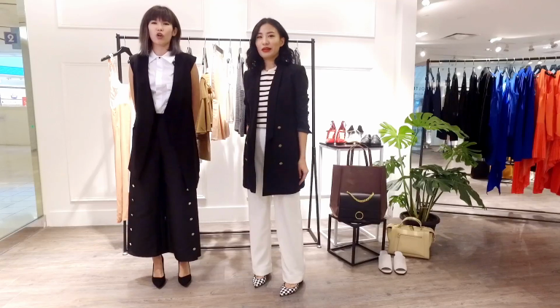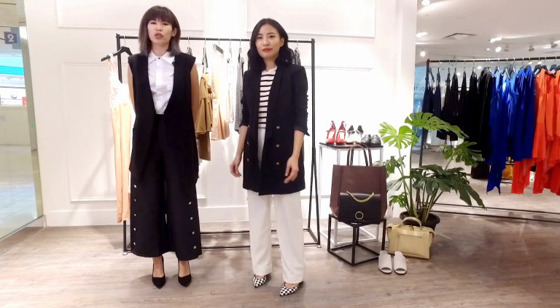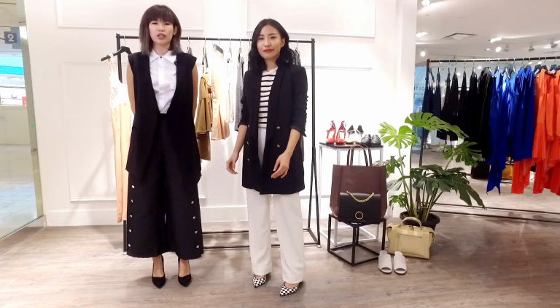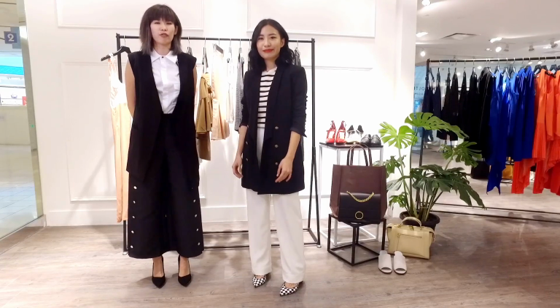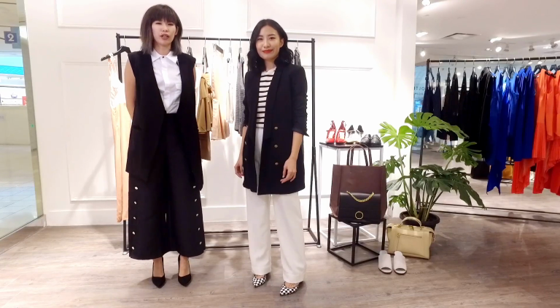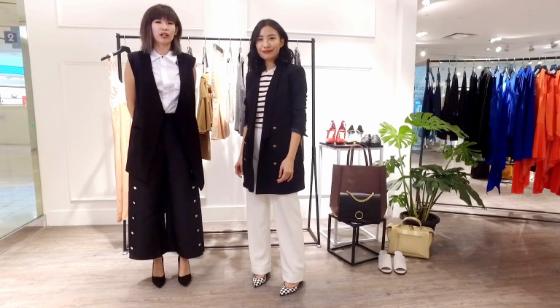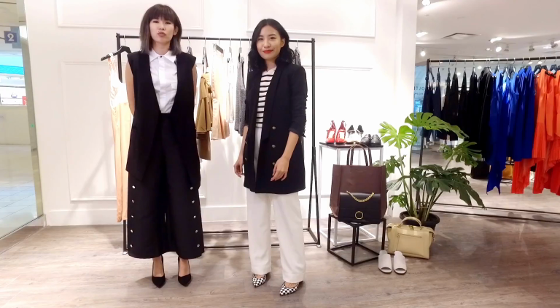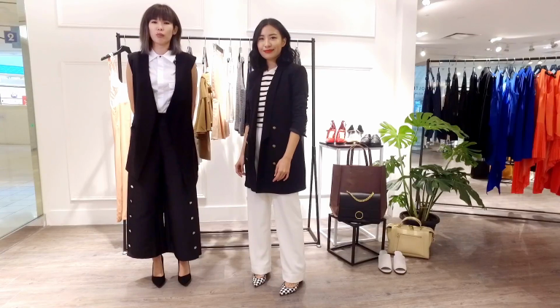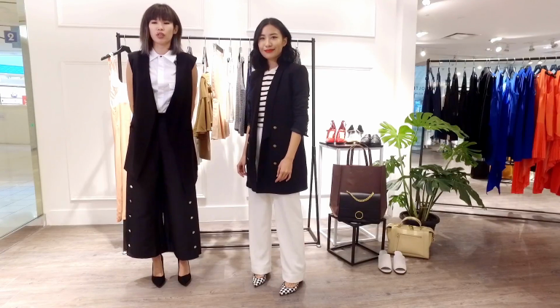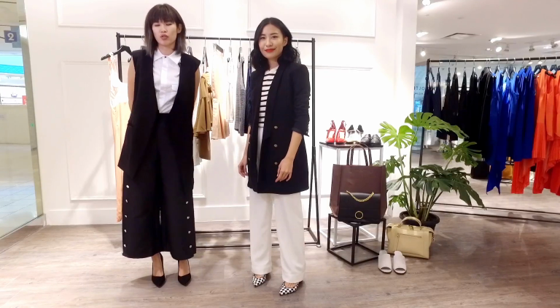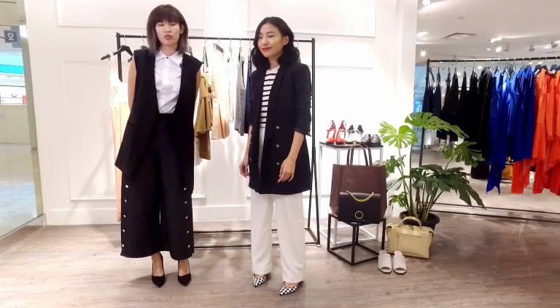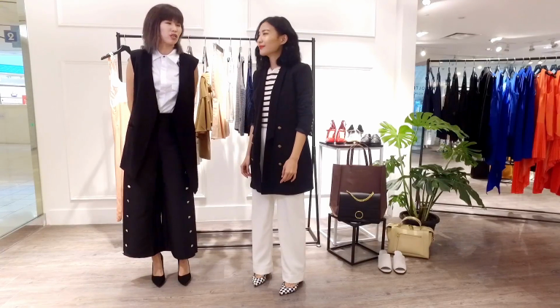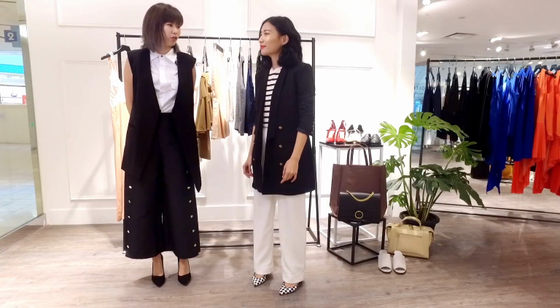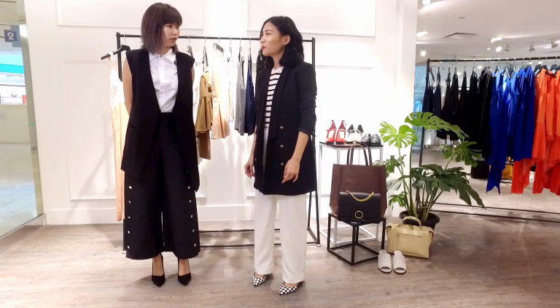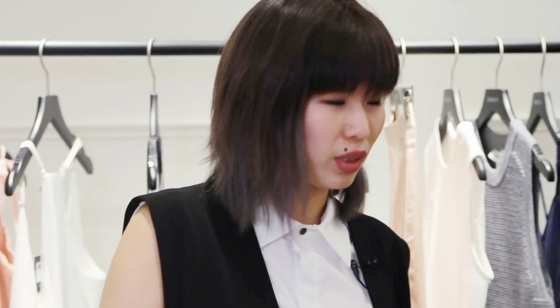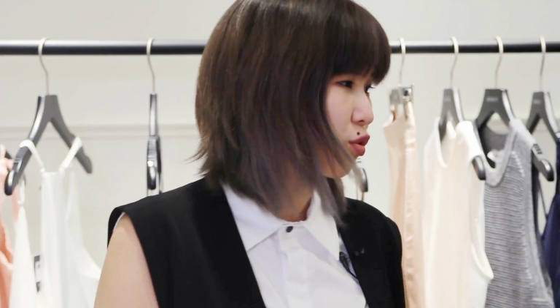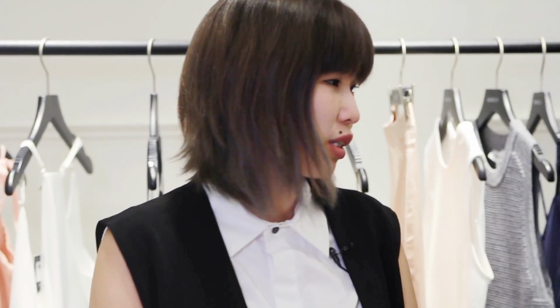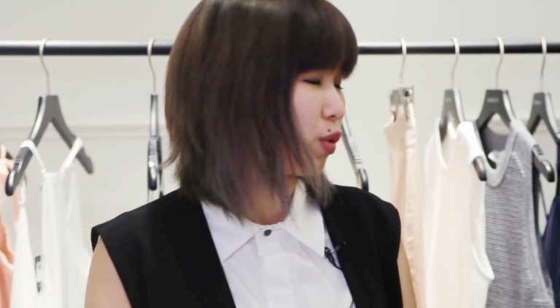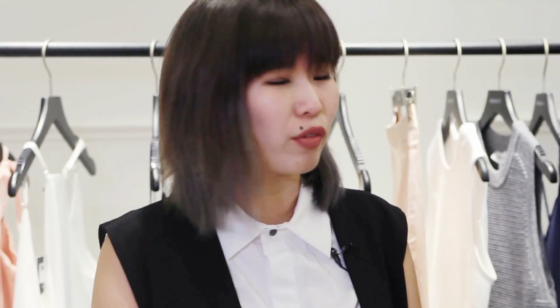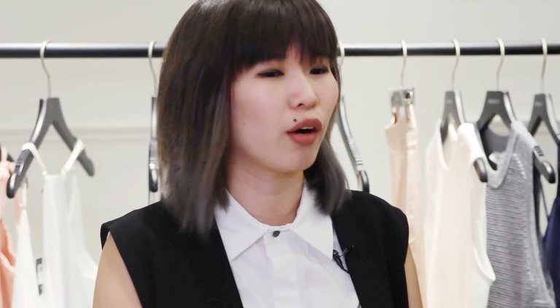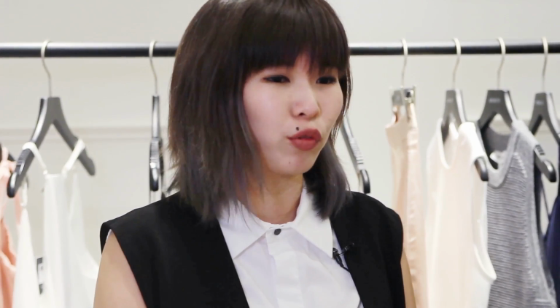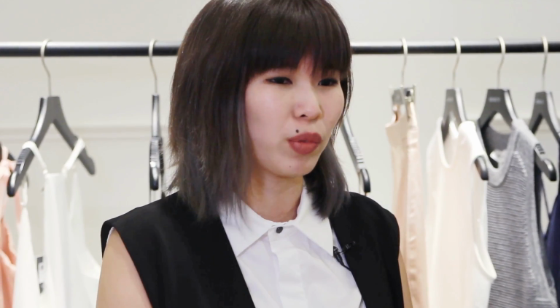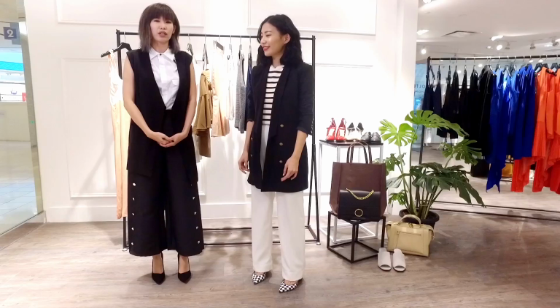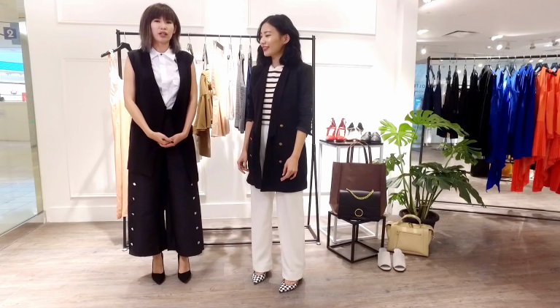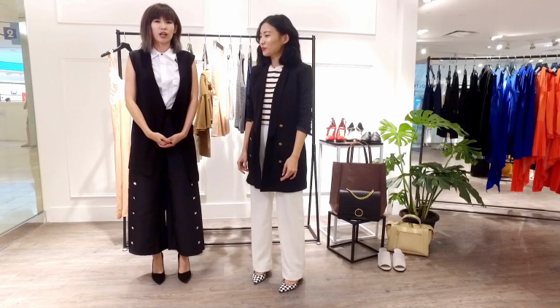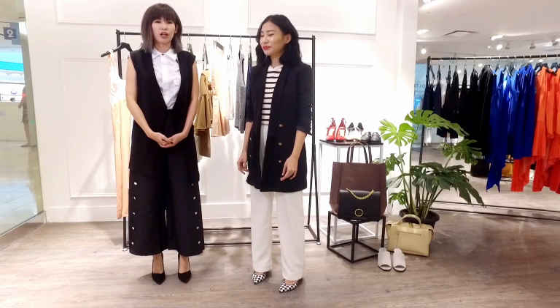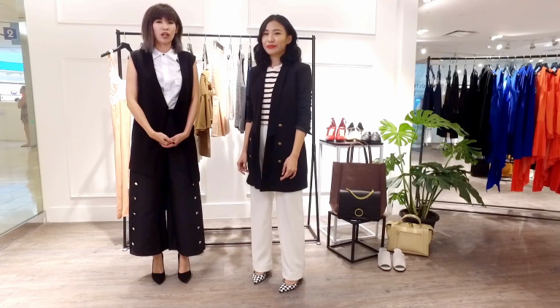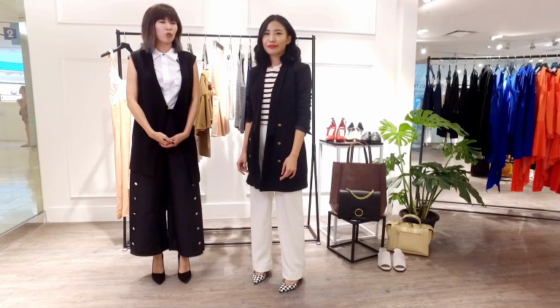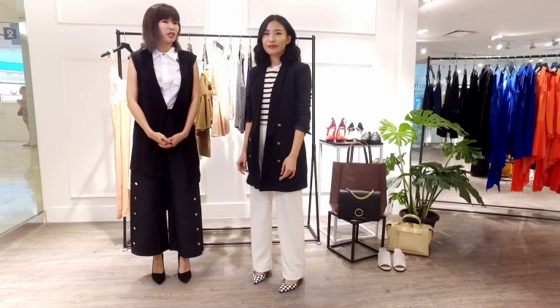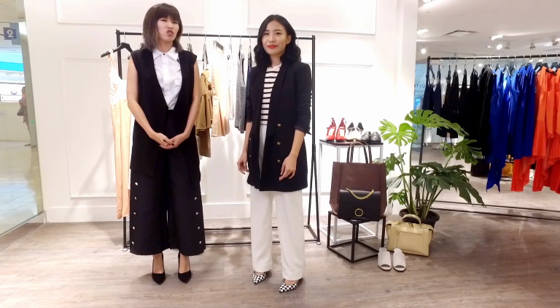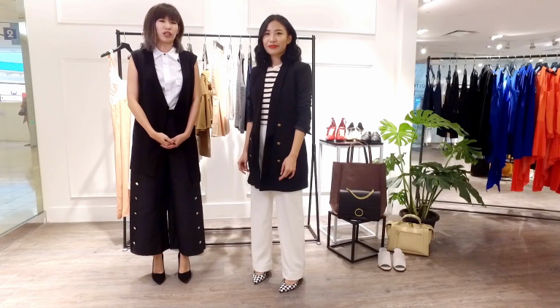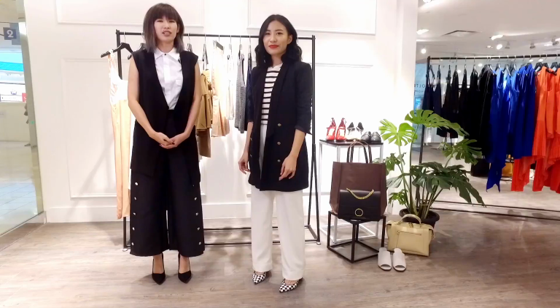I hope you guys have fun and learn some tips and tricks from Savina. This has been really helpful for me, and I hope you guys enjoy this.